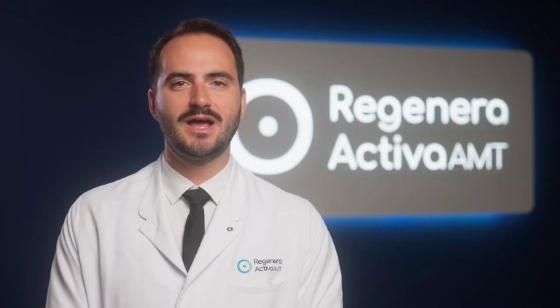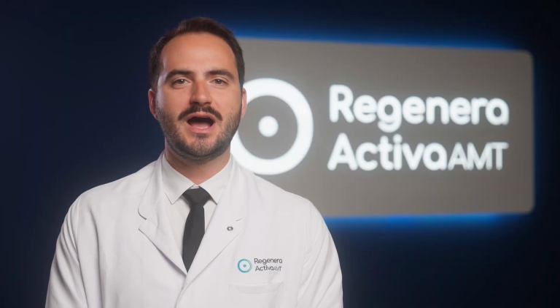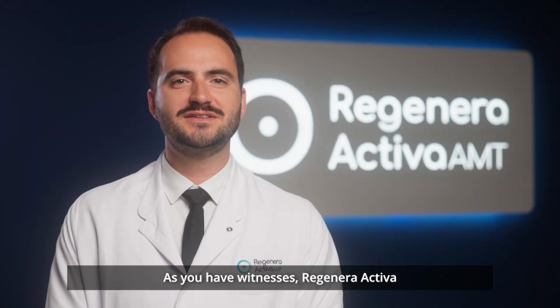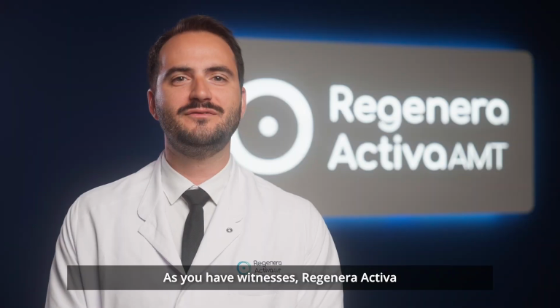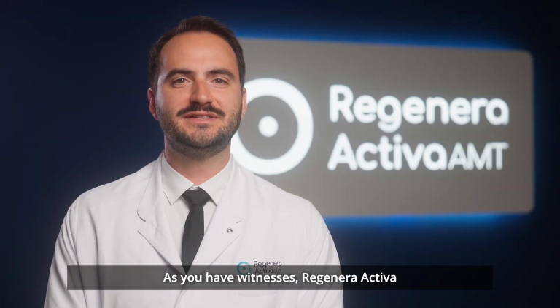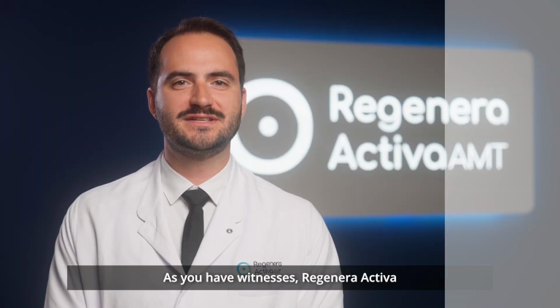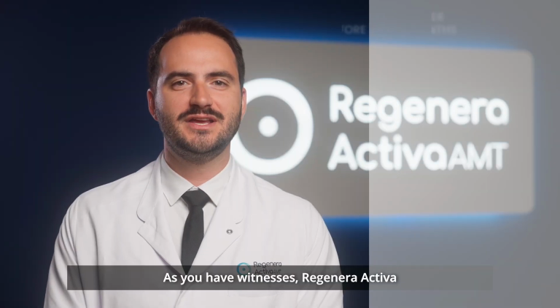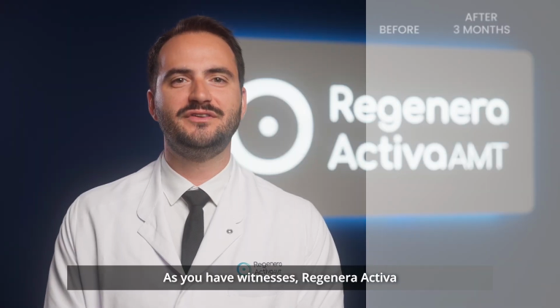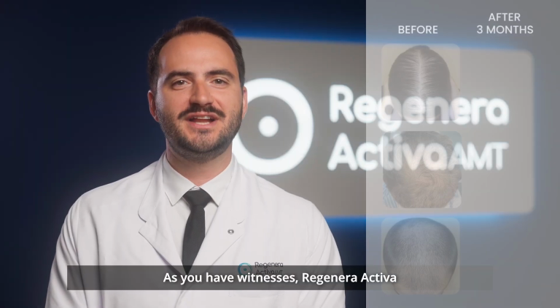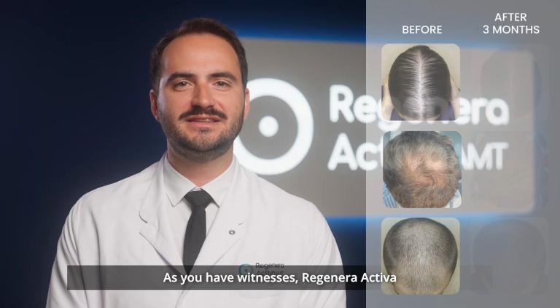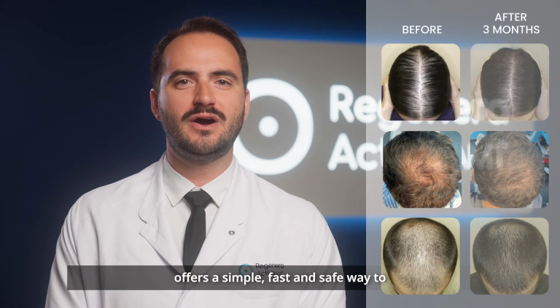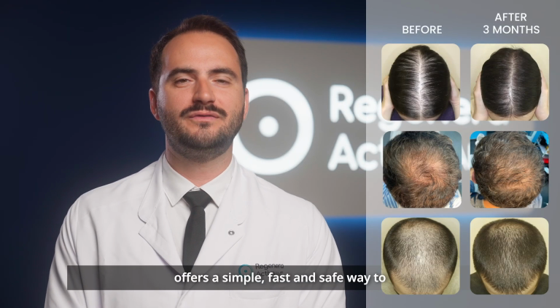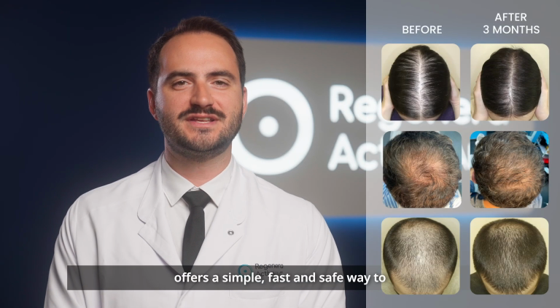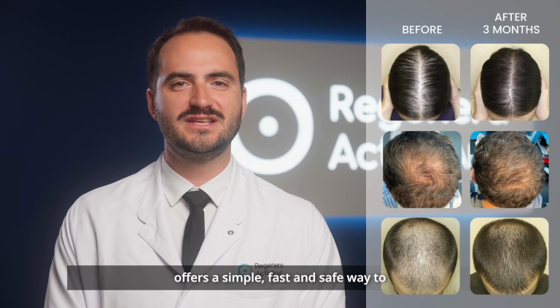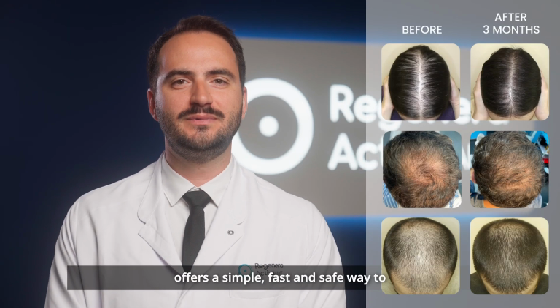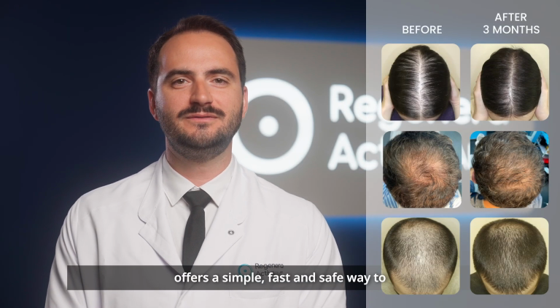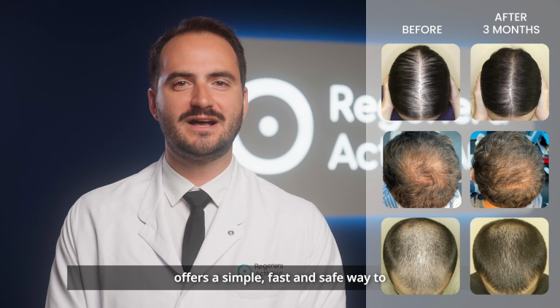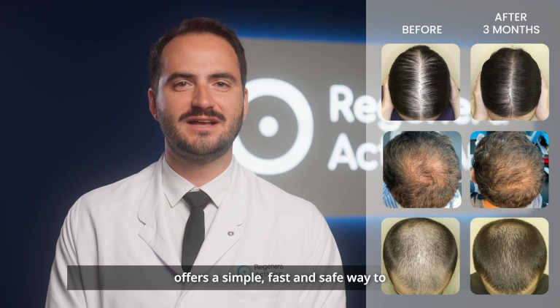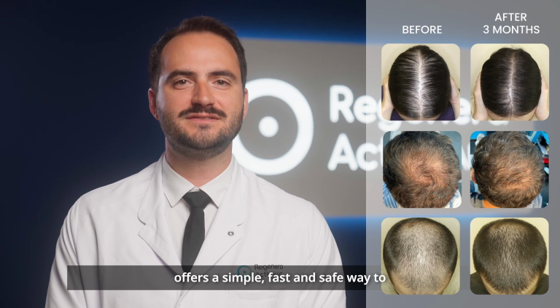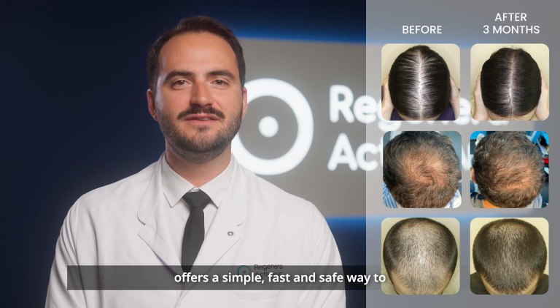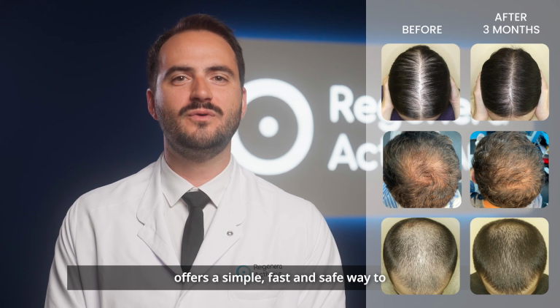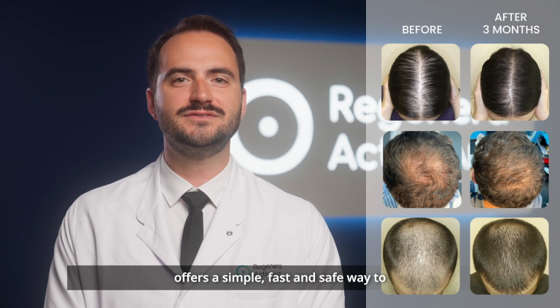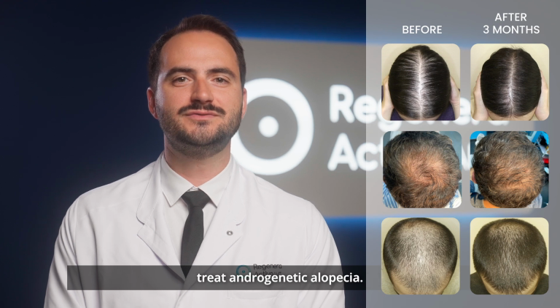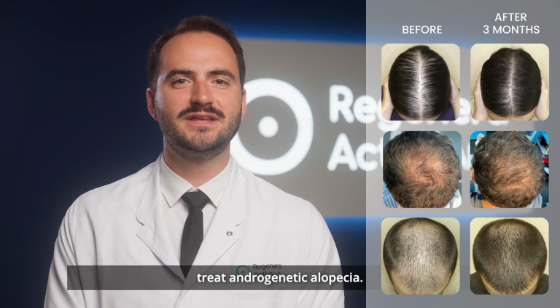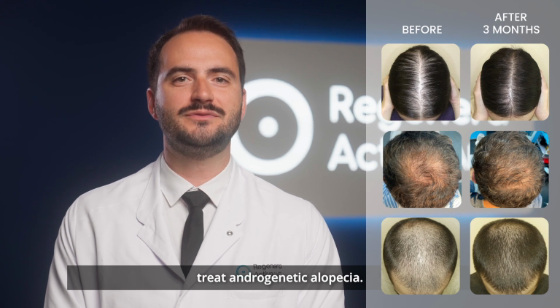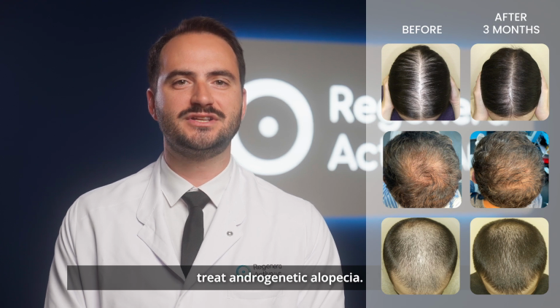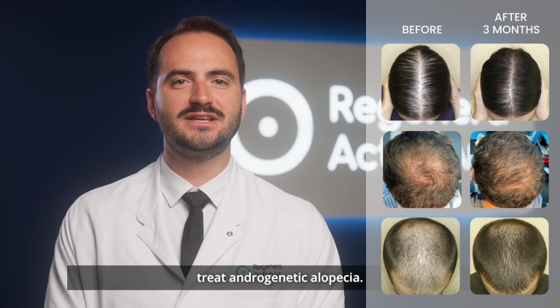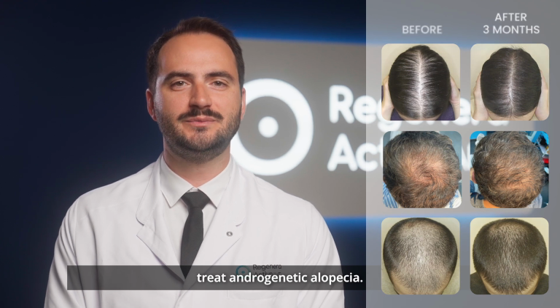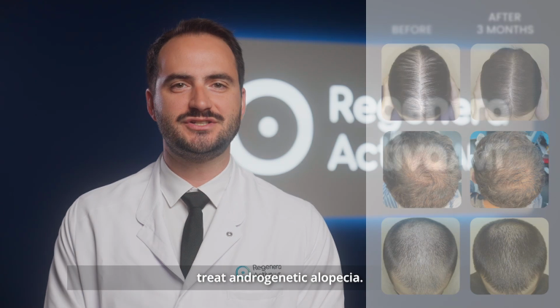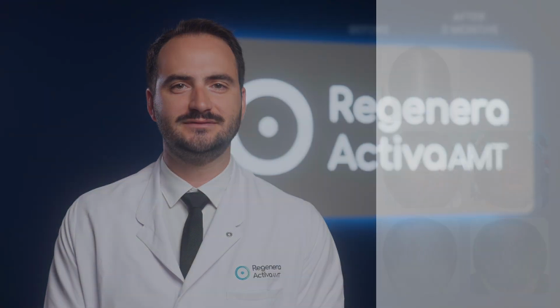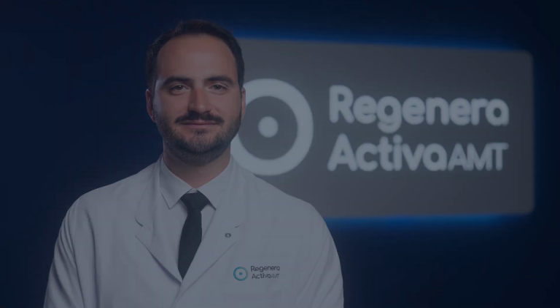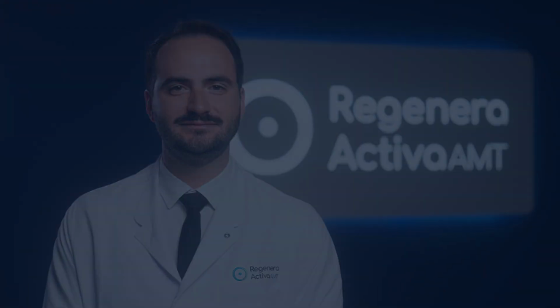As you have witnessed, Regenera Activa offers a simple, fast, and safe way to treat androgenetic alopecia.